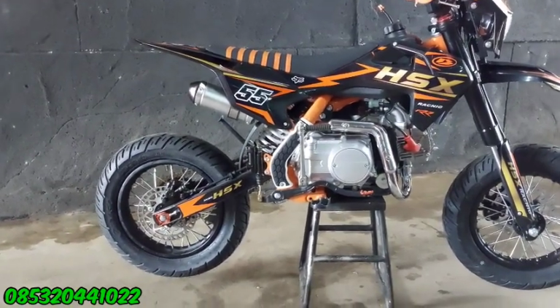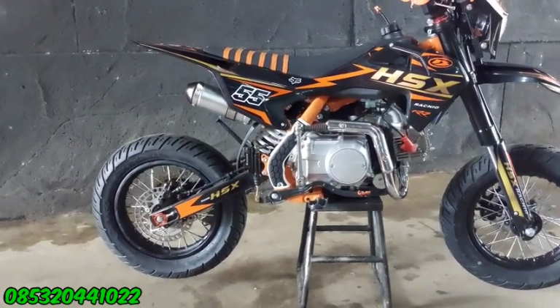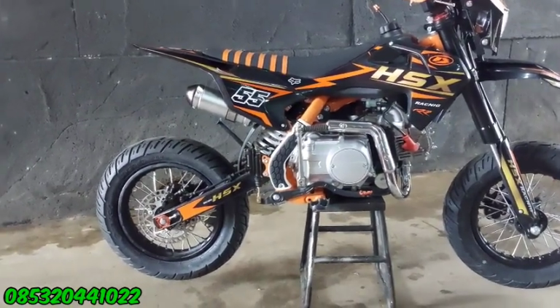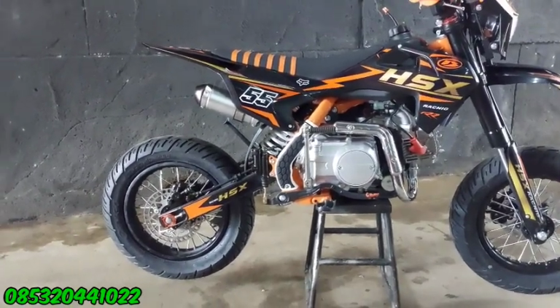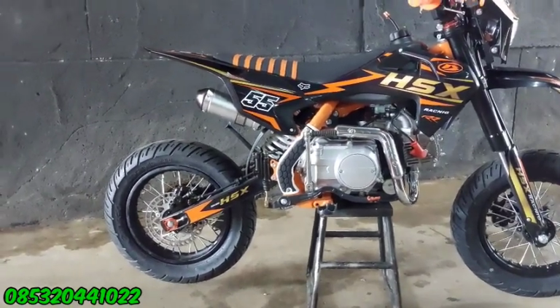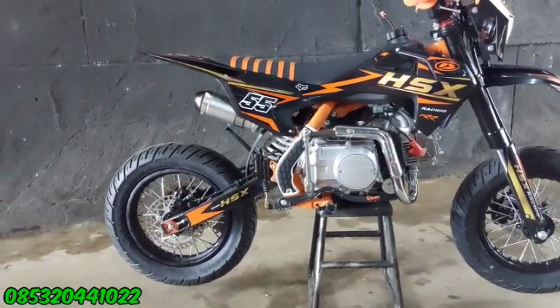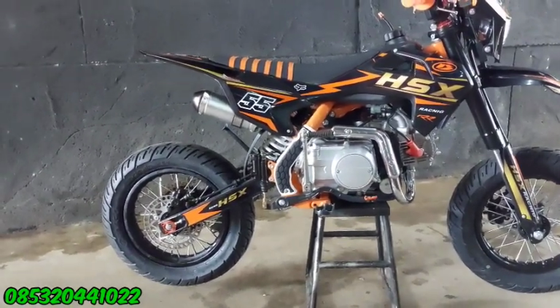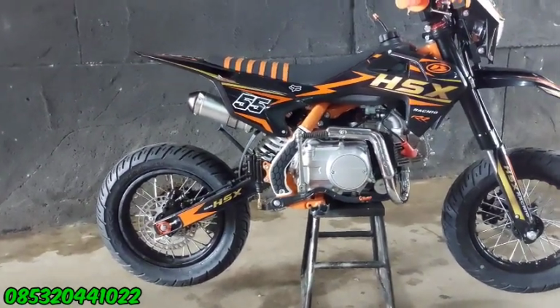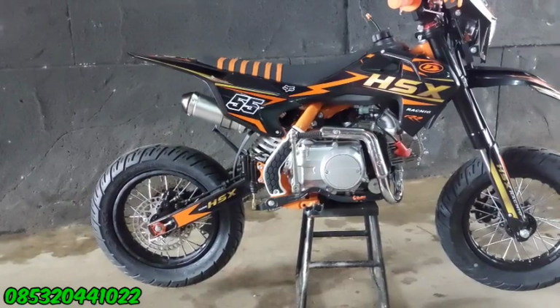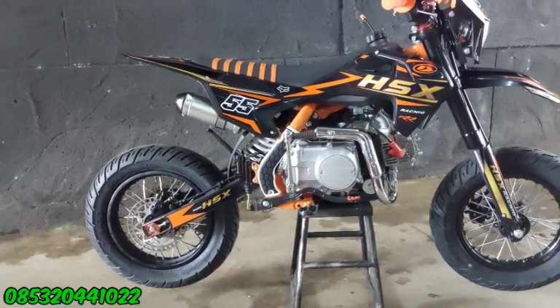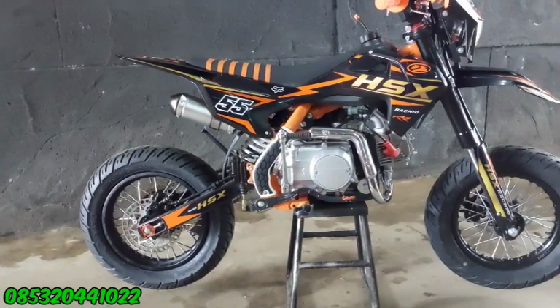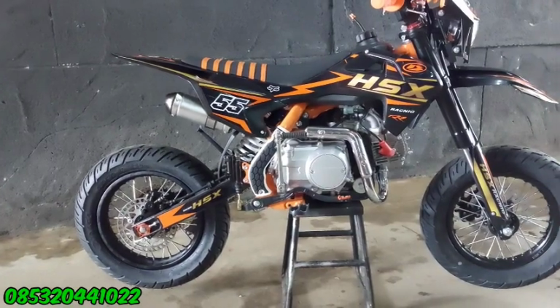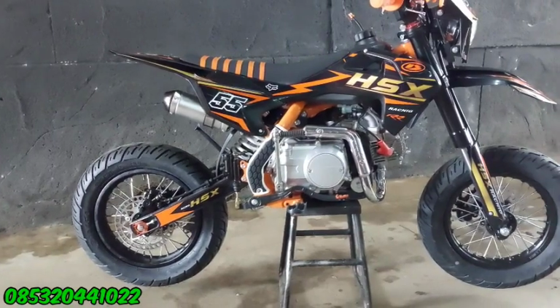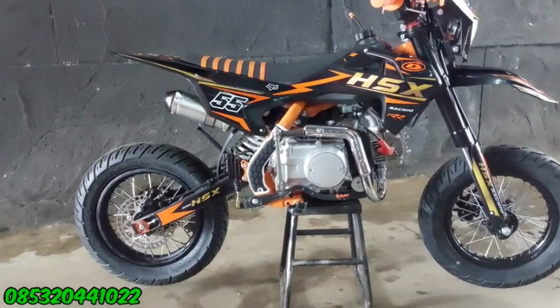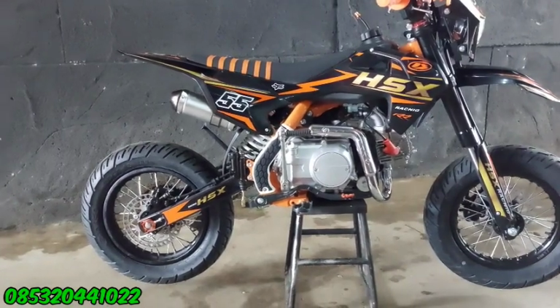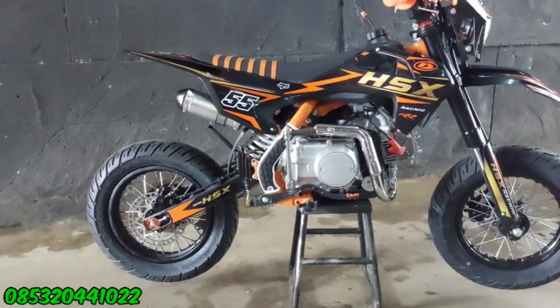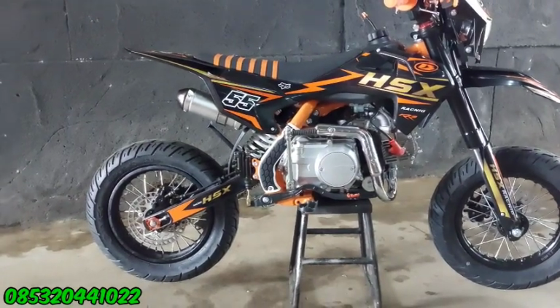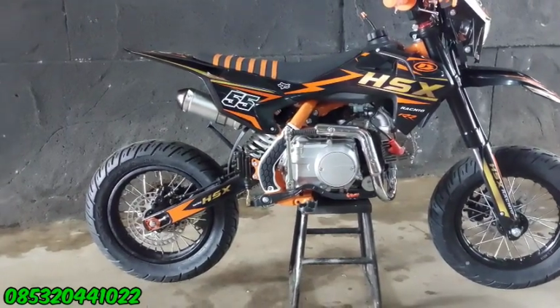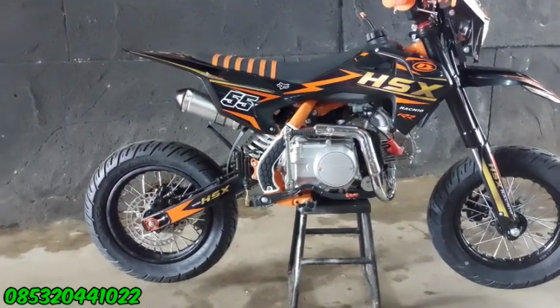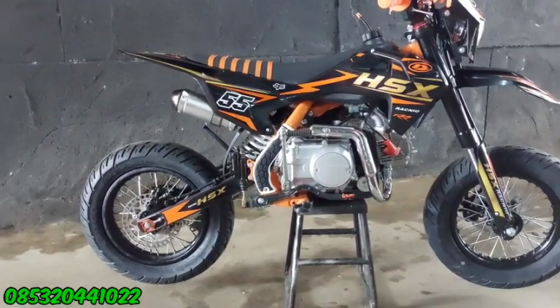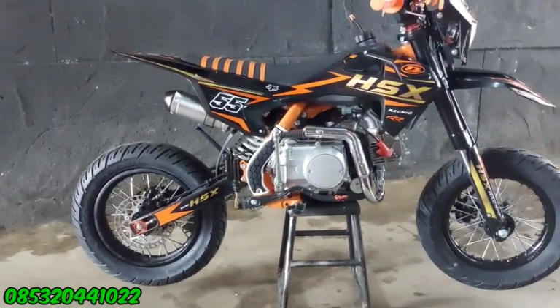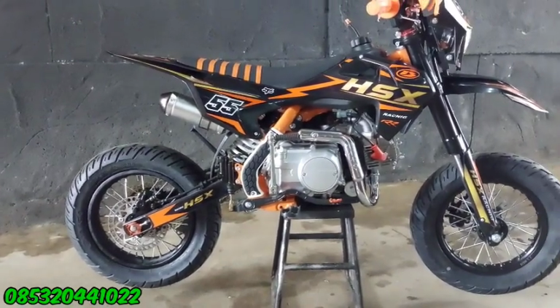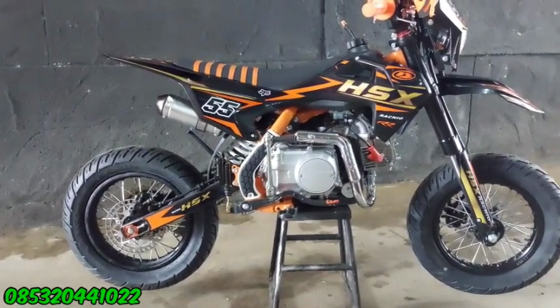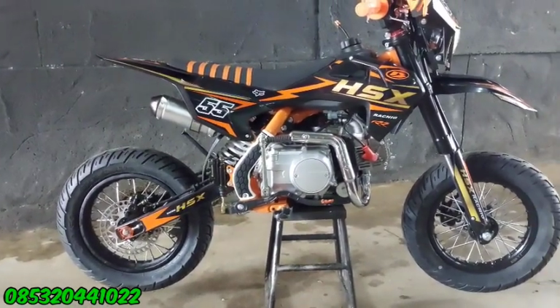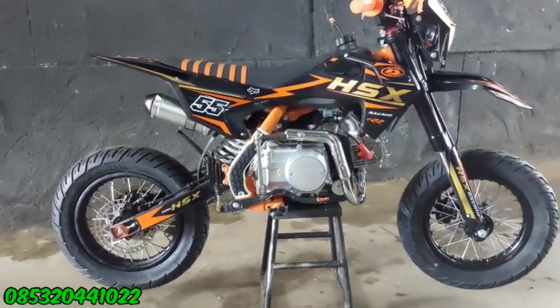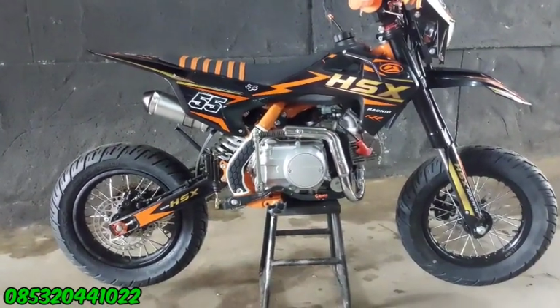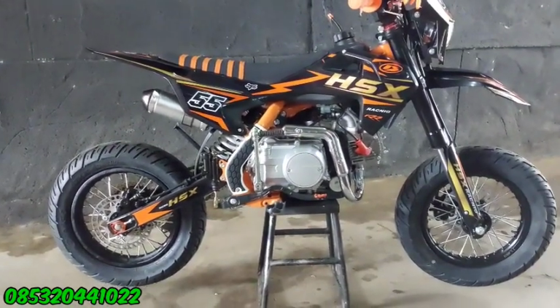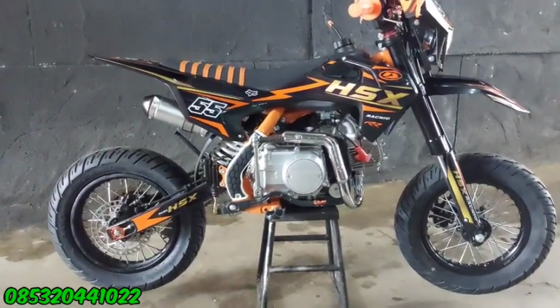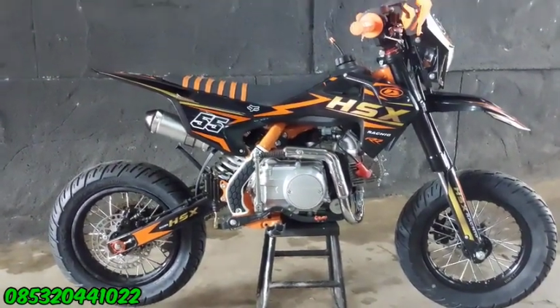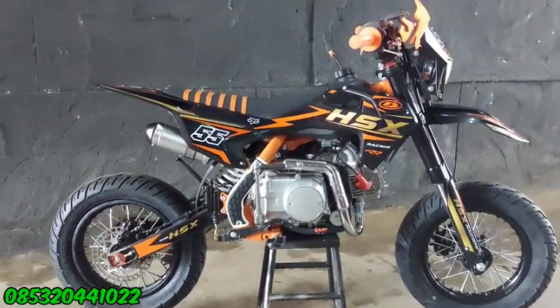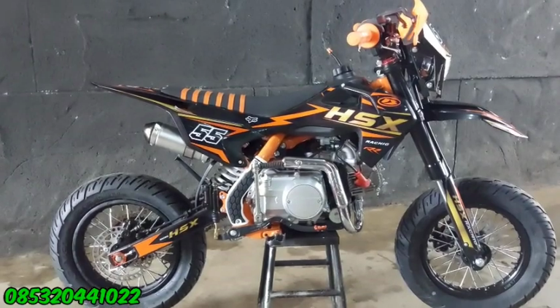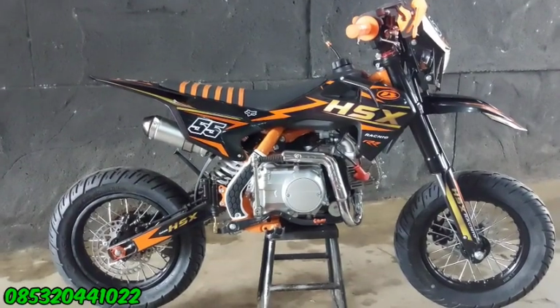Nama toko kita Mini Mini Moto. Kita beralamat di Jalan Majin Lili Kusuma, Semanding, Kota Banjar, Jawa Barat ya guys.